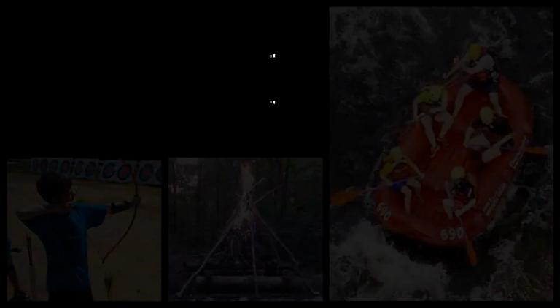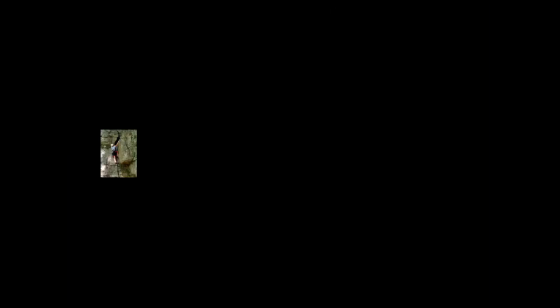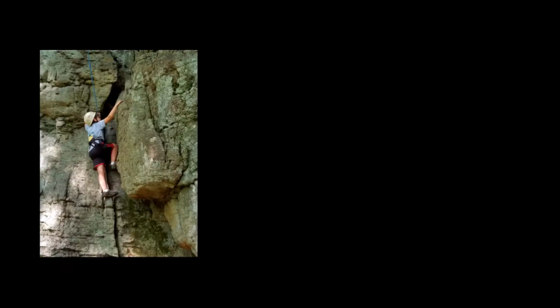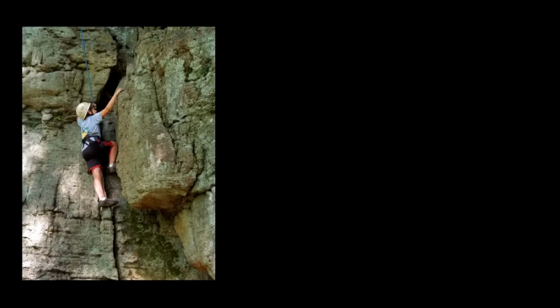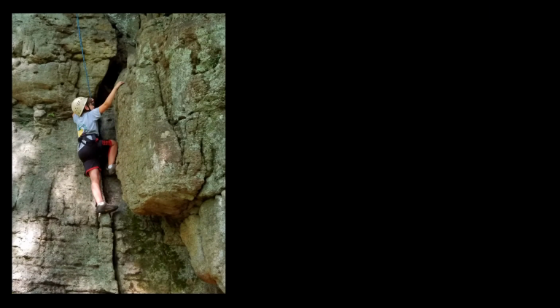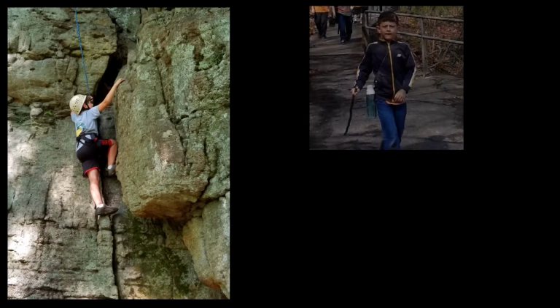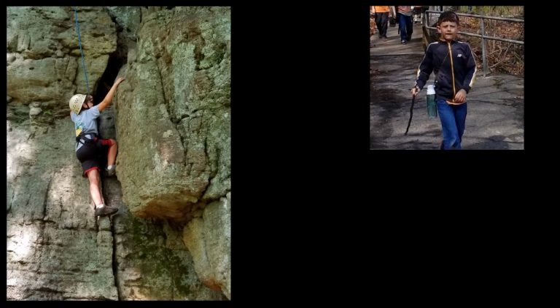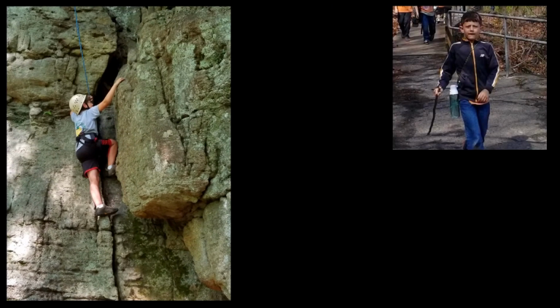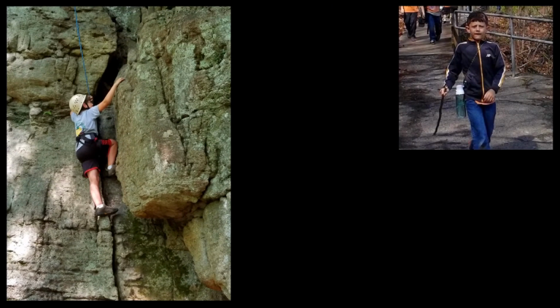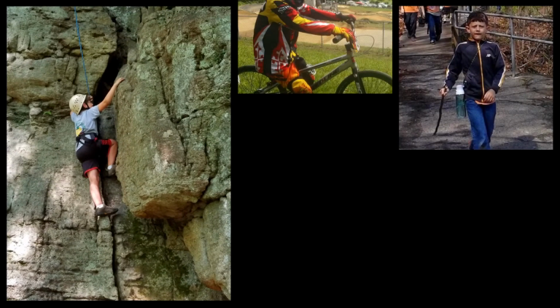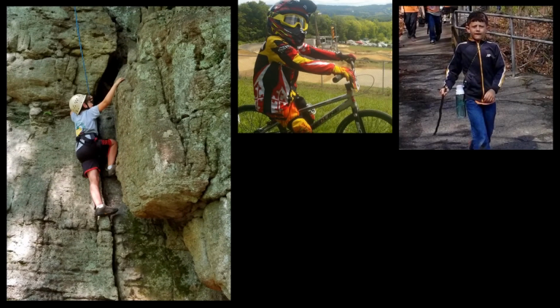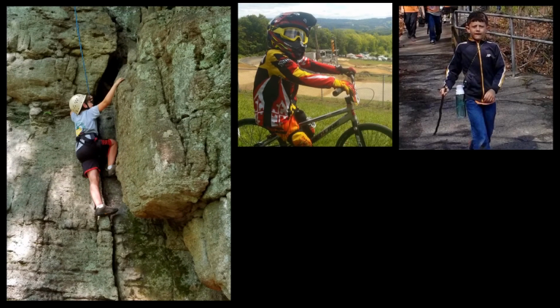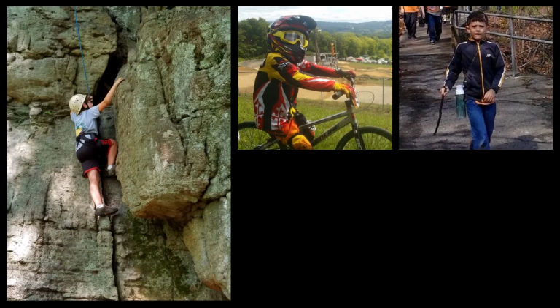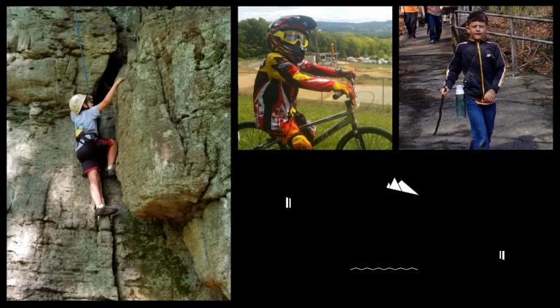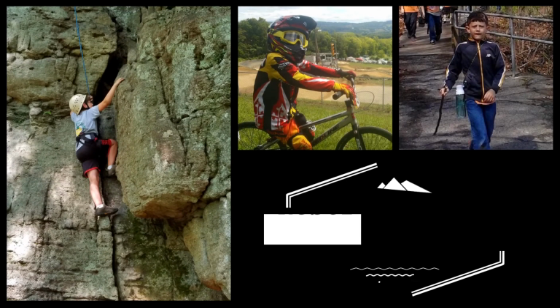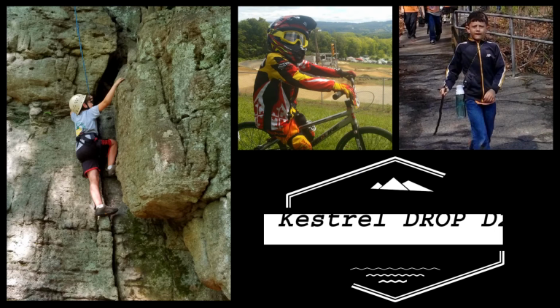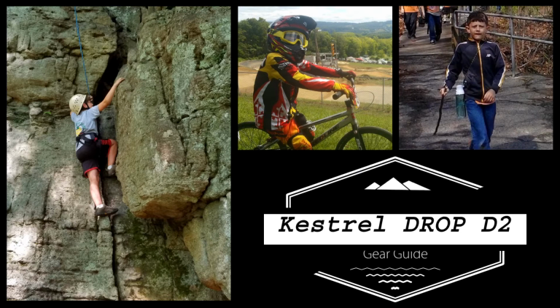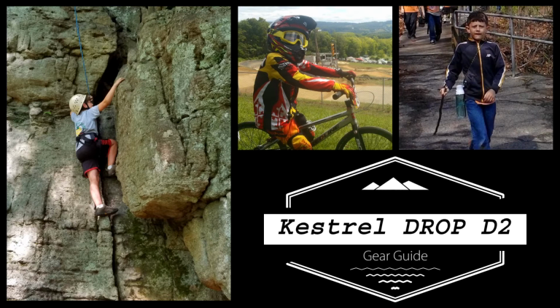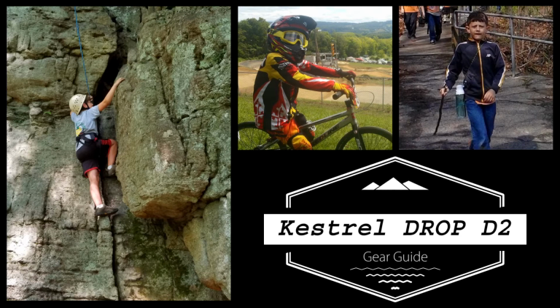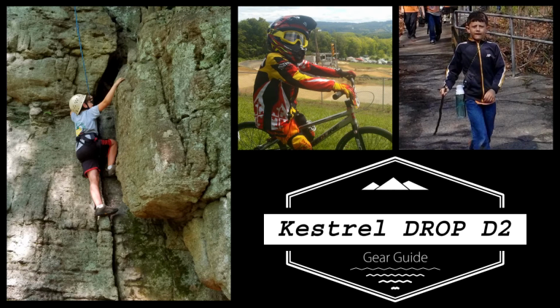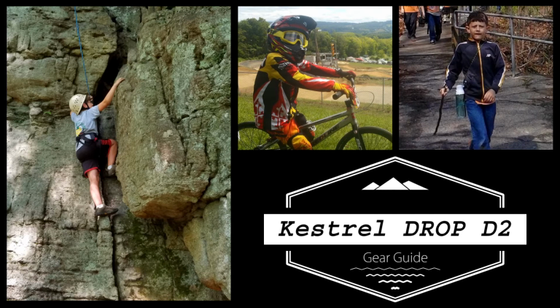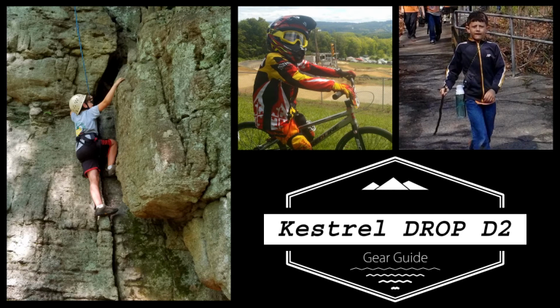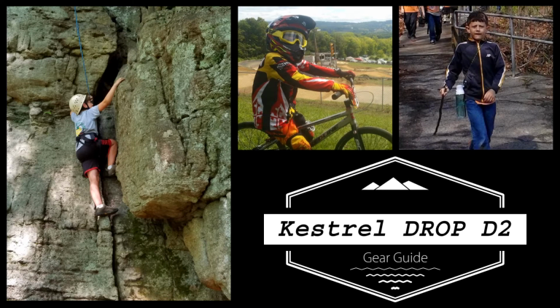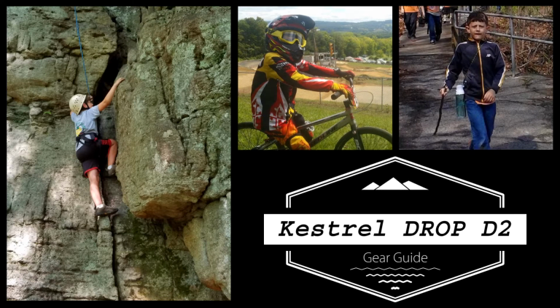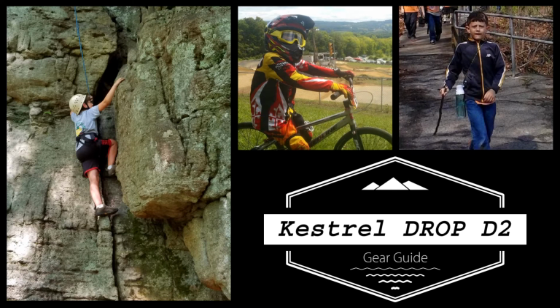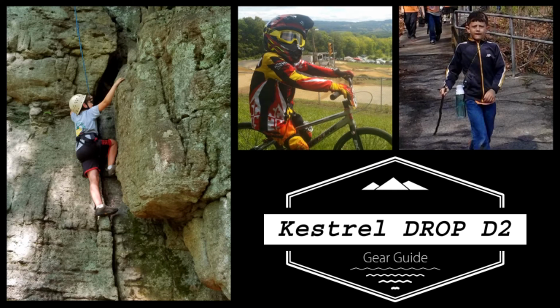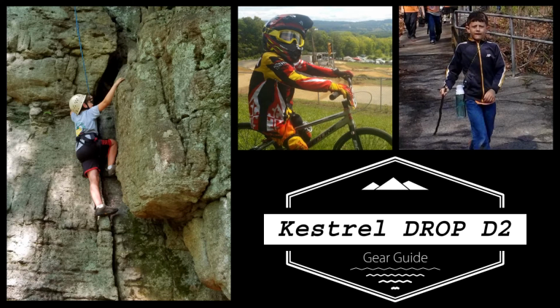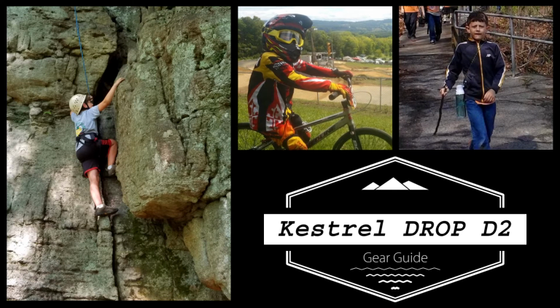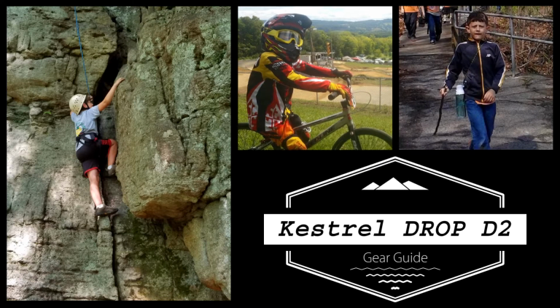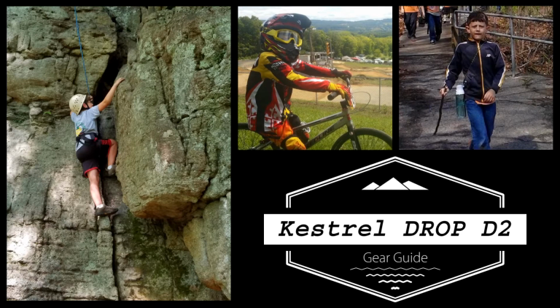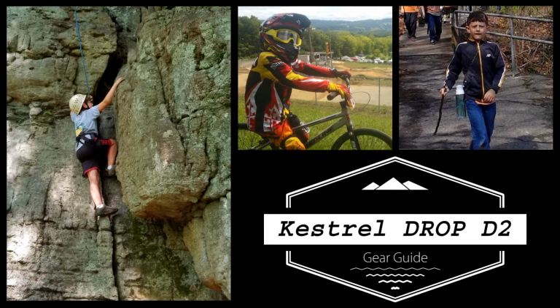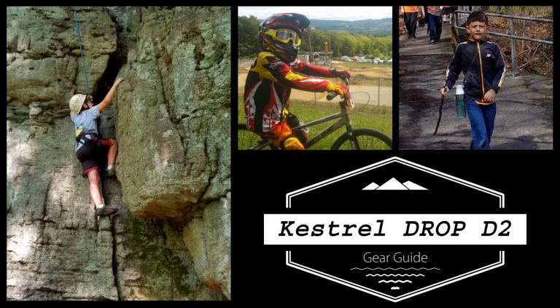A scout is thrifty, but sometimes you just need a toy. Therefore, I purchased the Kestrel Drop D2.